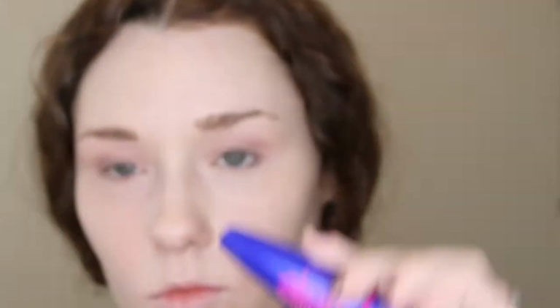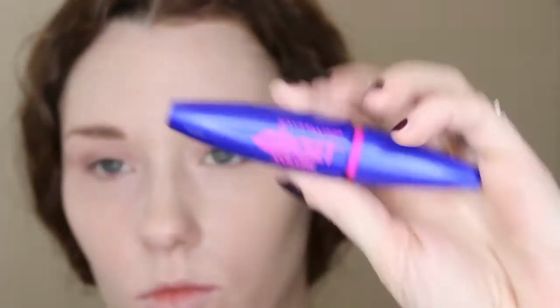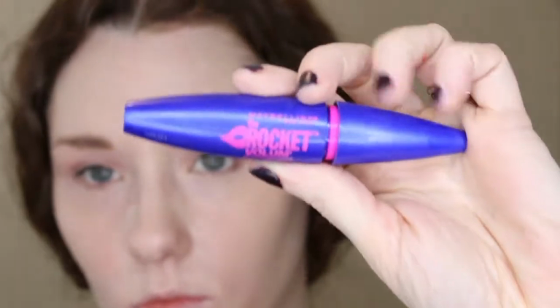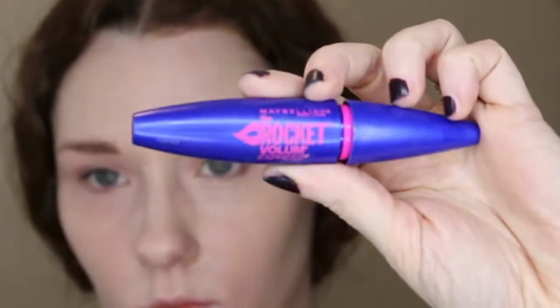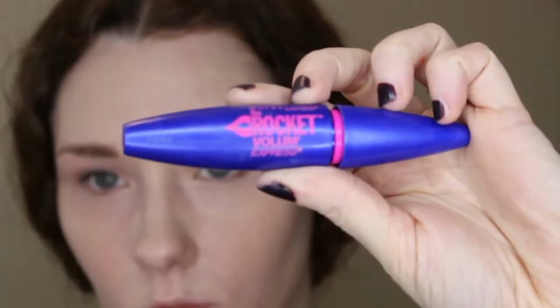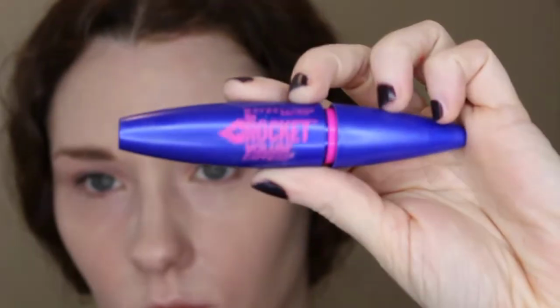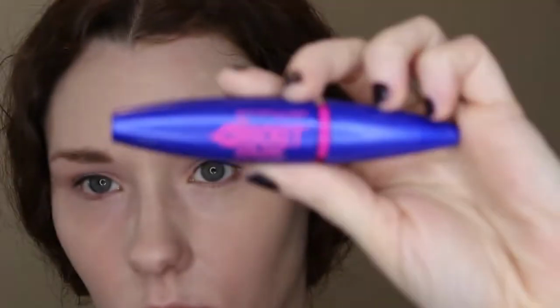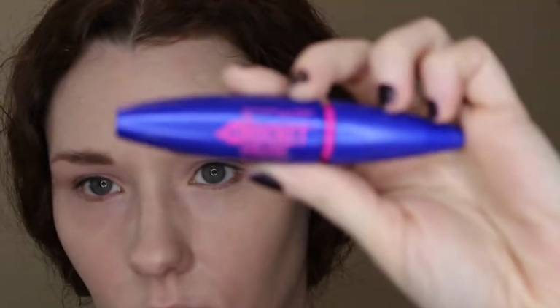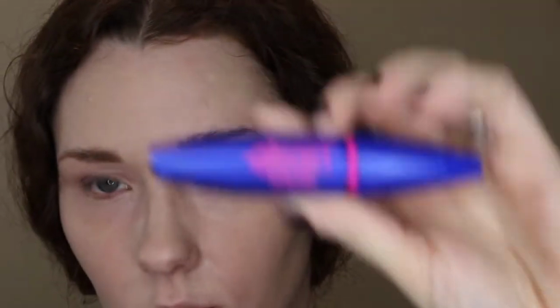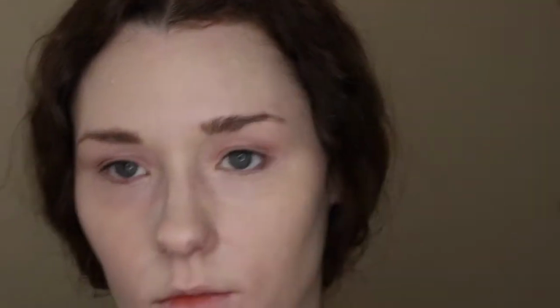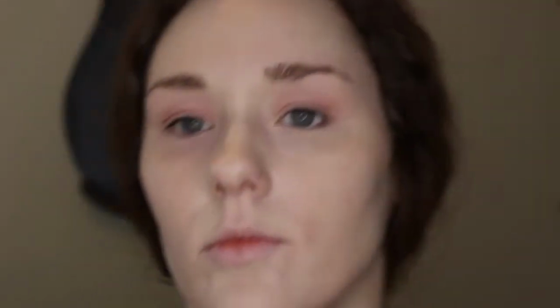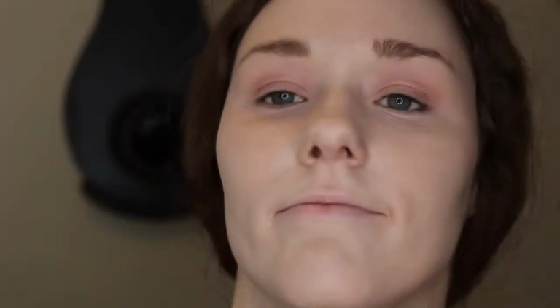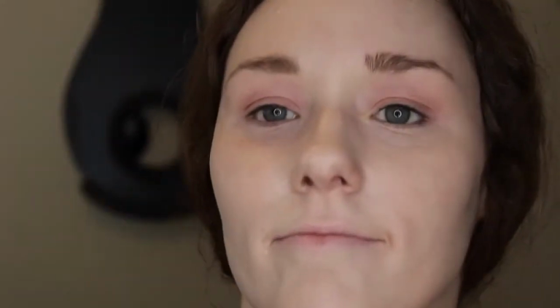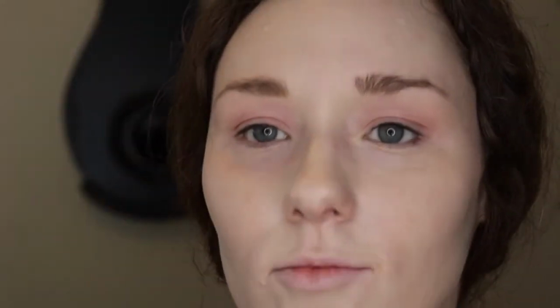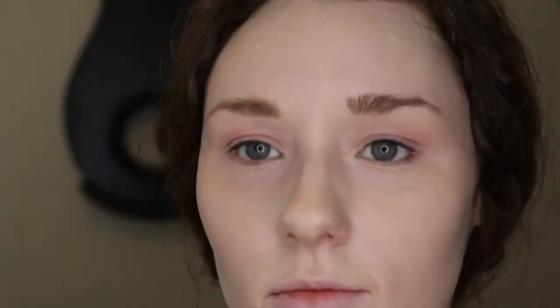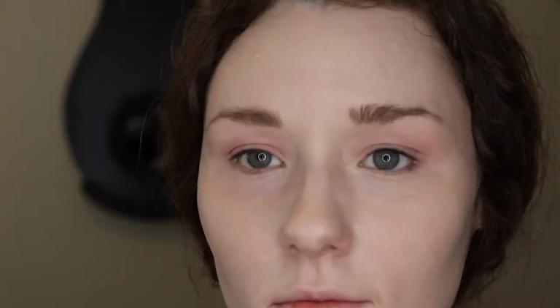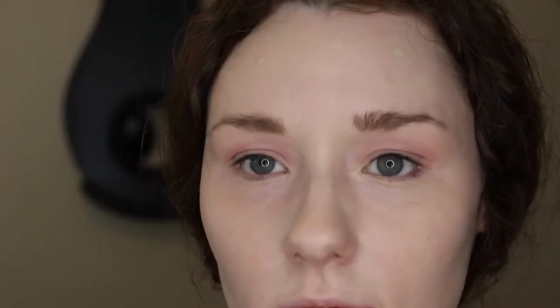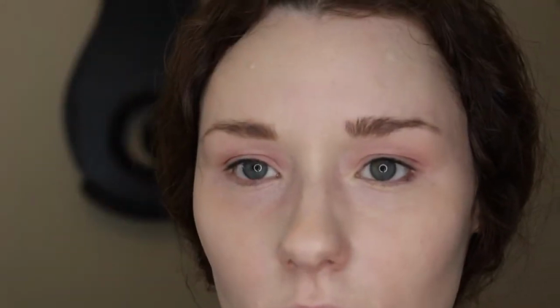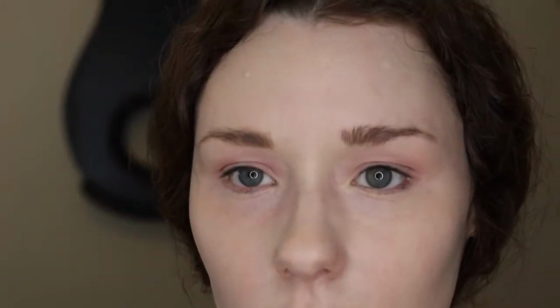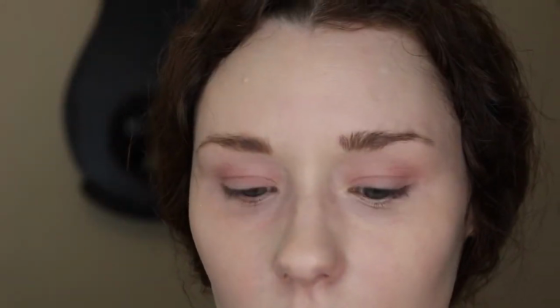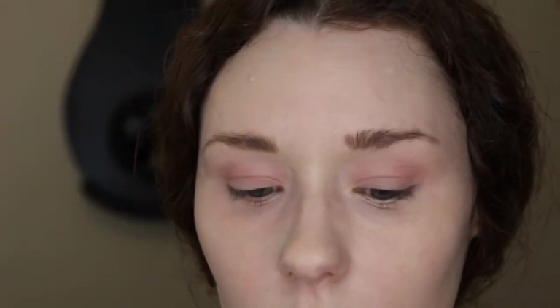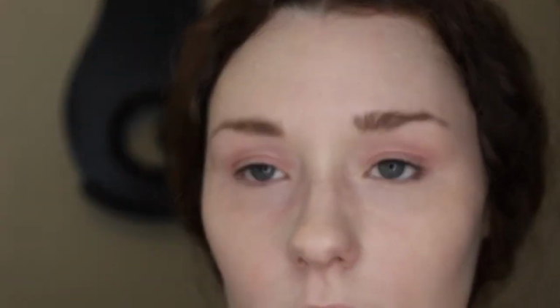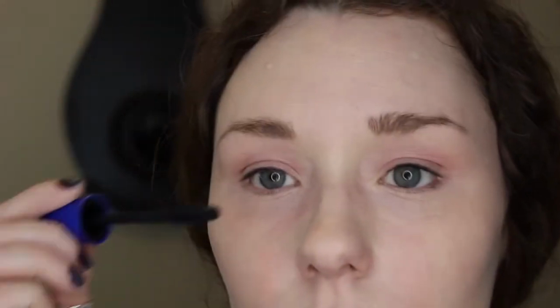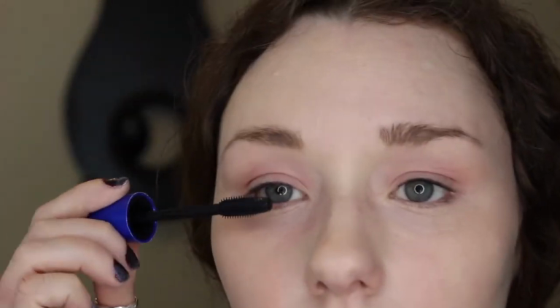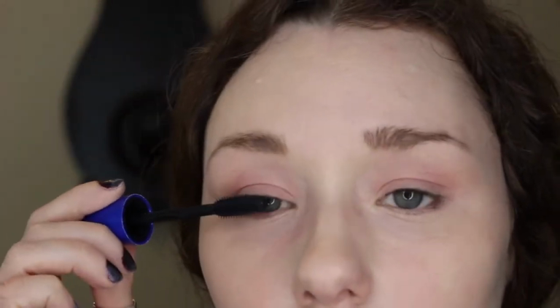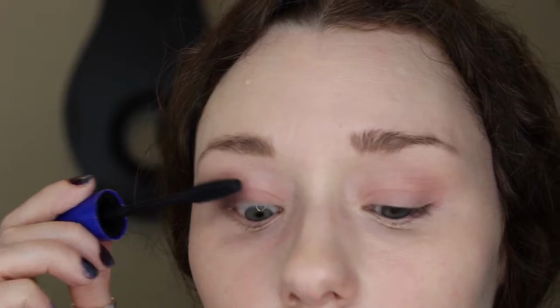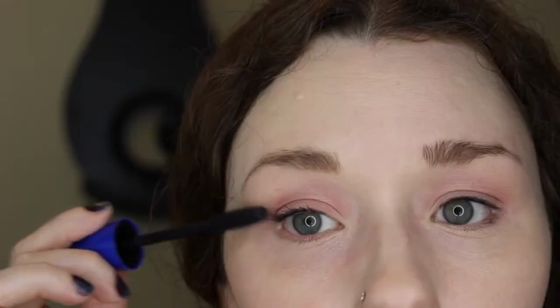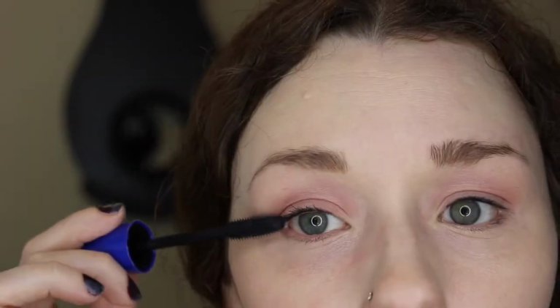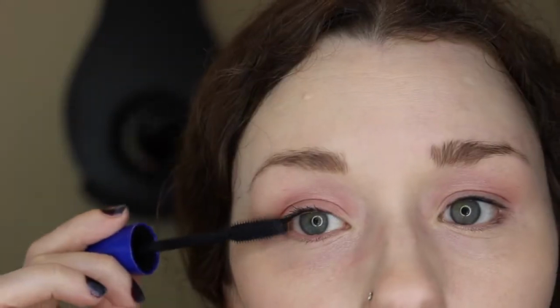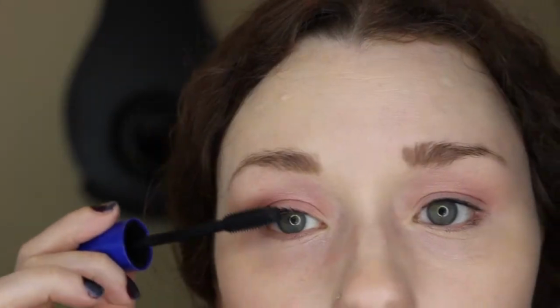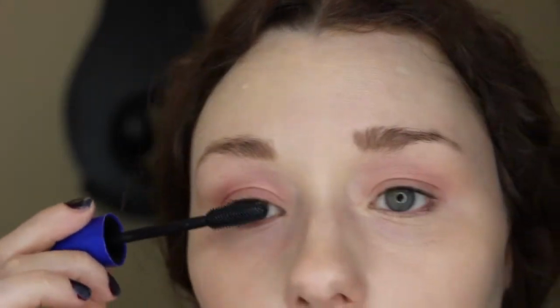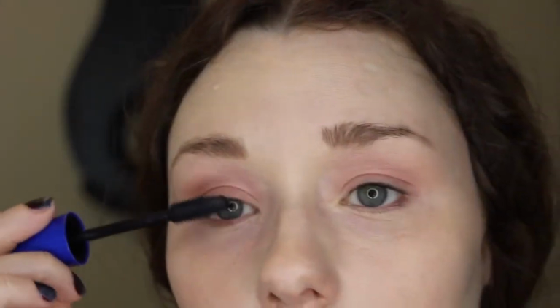And then for the mascara, this is the Maybelline Rocket — my favorite. I'll just pop that on.